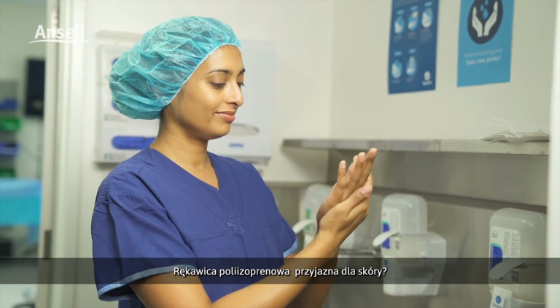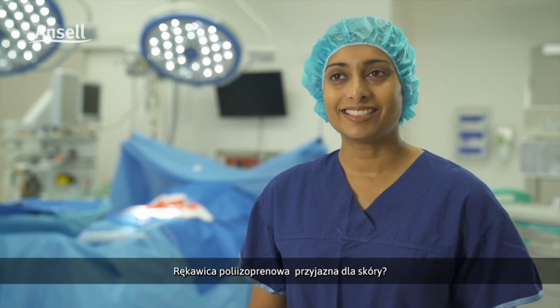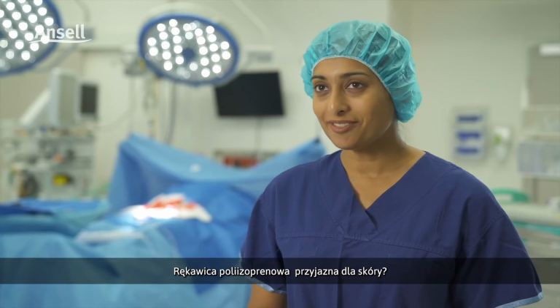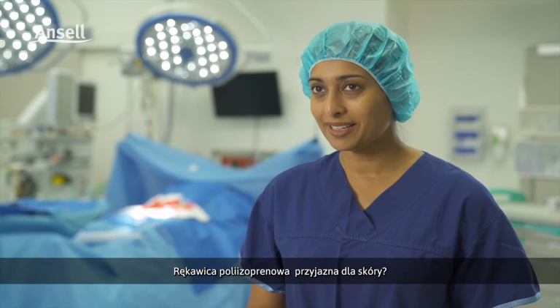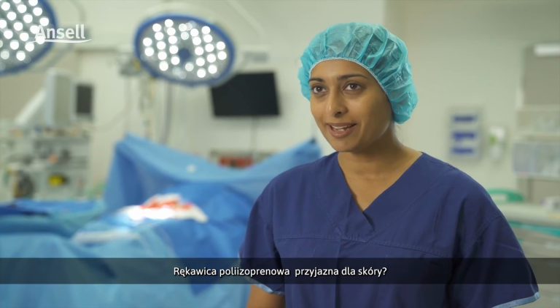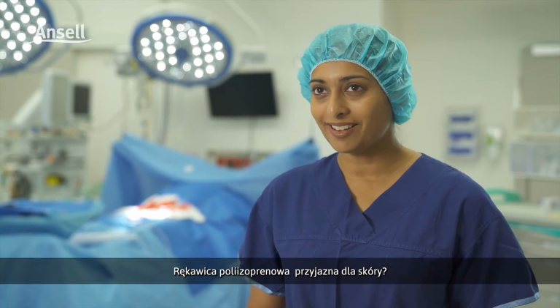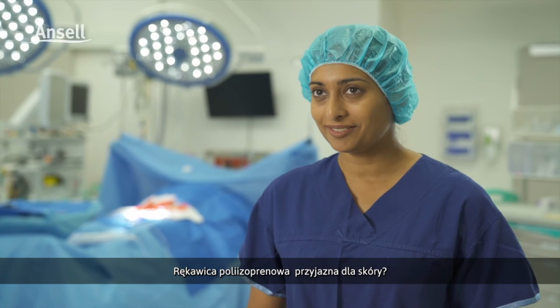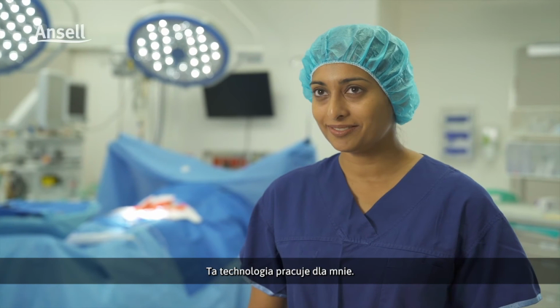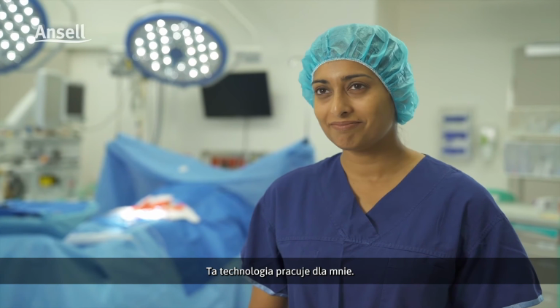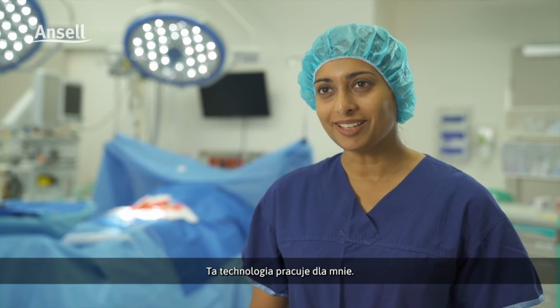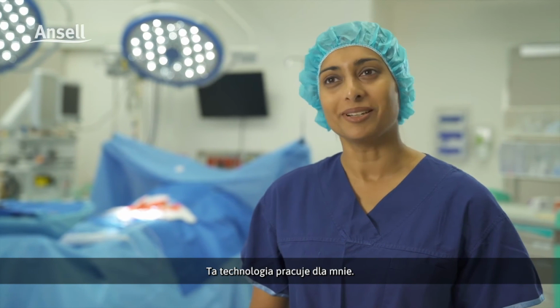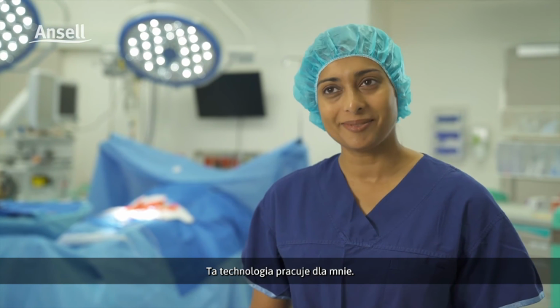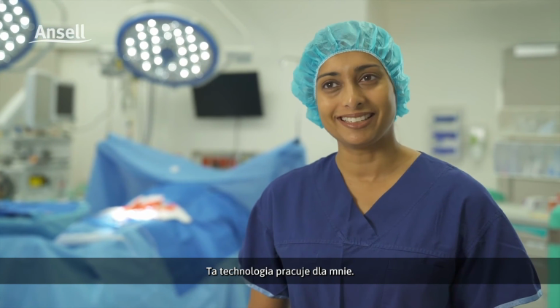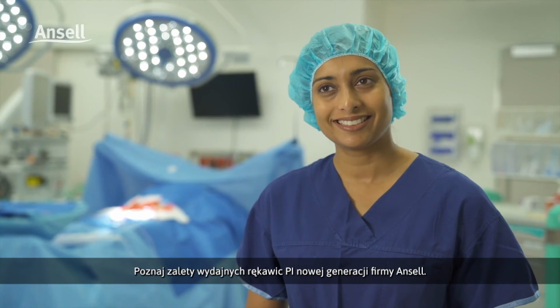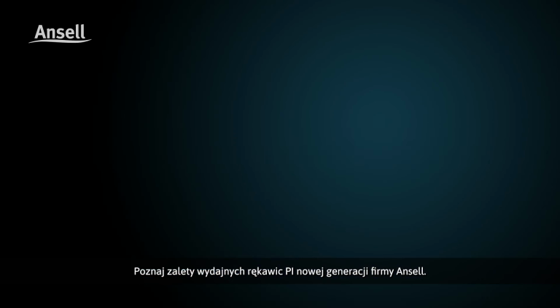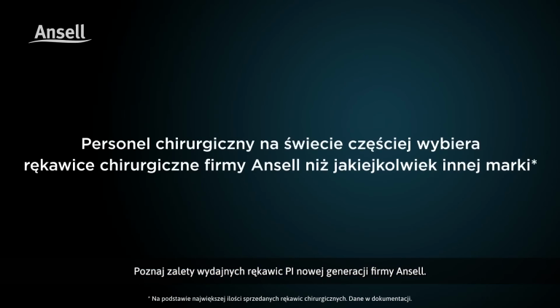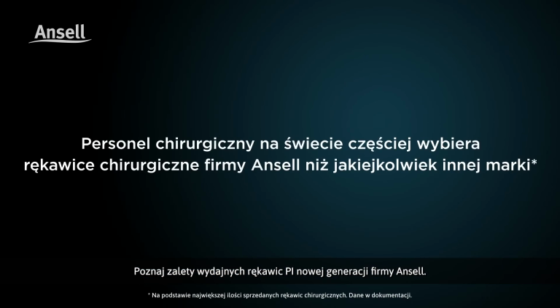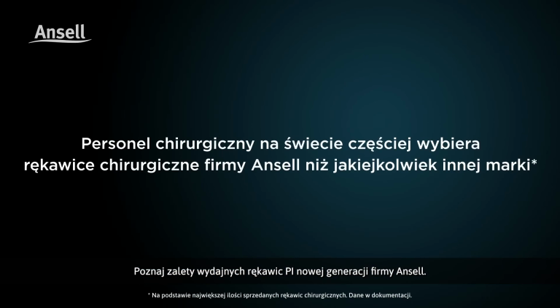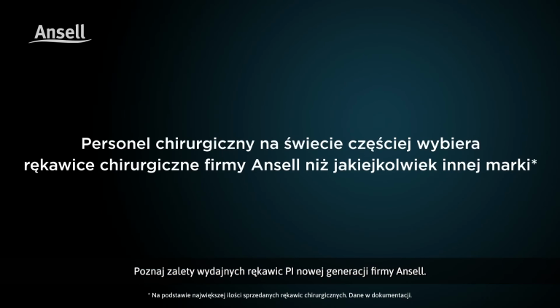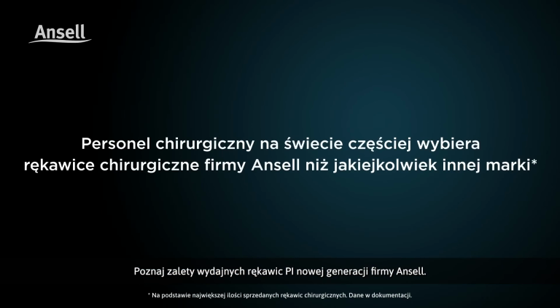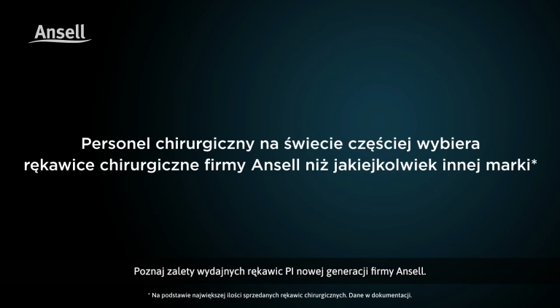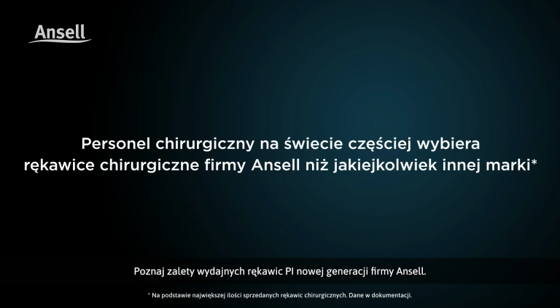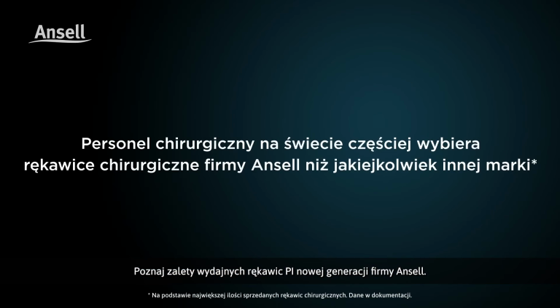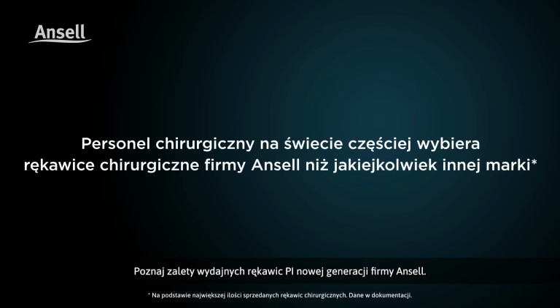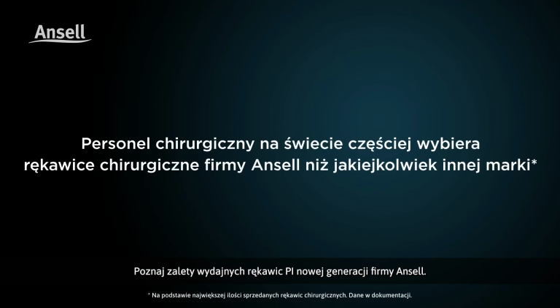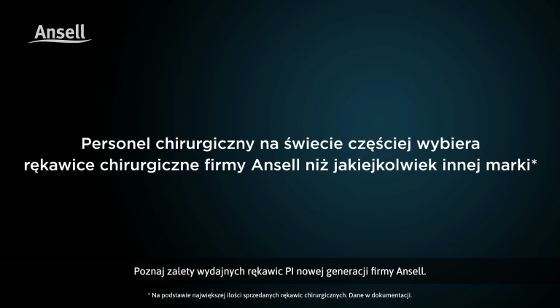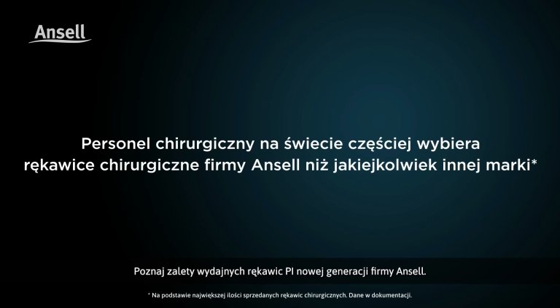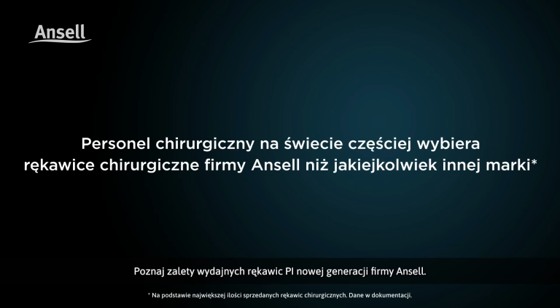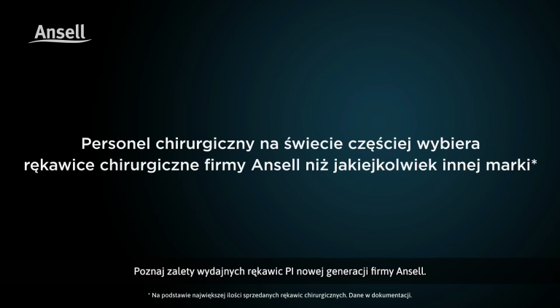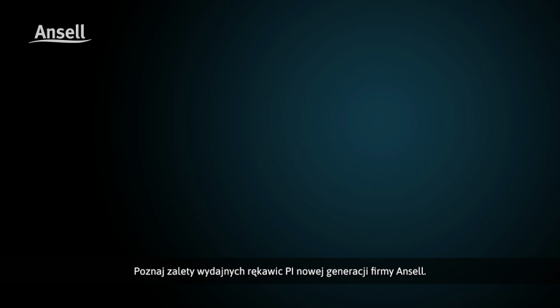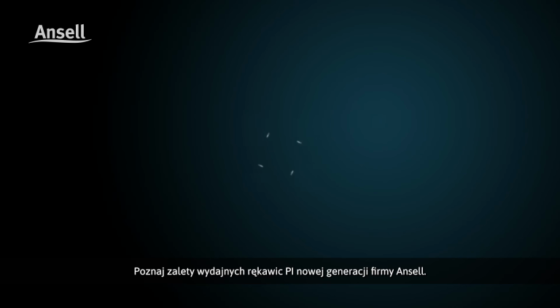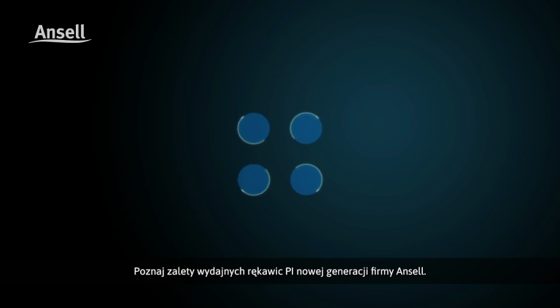A skin friendly PI glove that works for me. Experience Ancel's next generation PI performance advantage today.